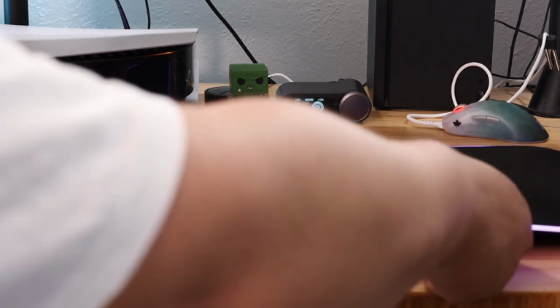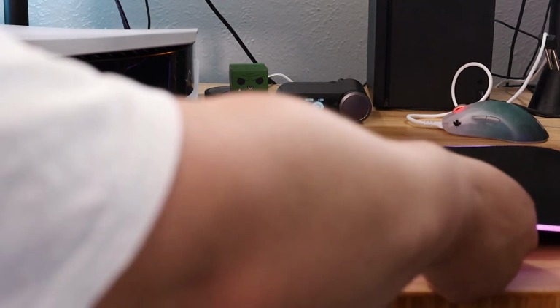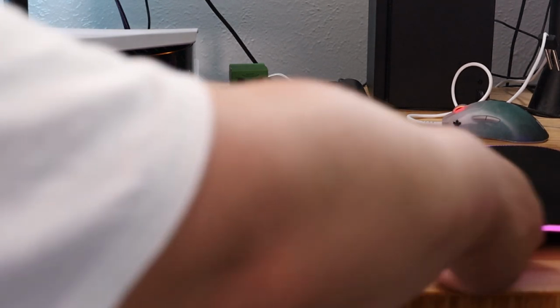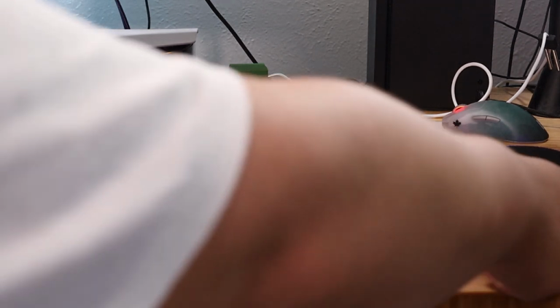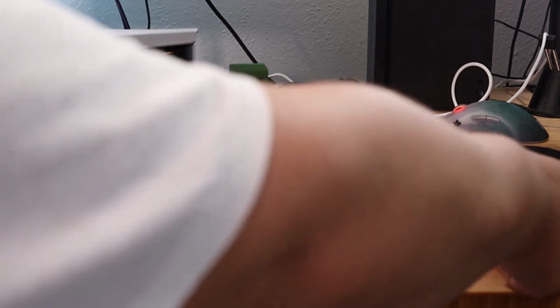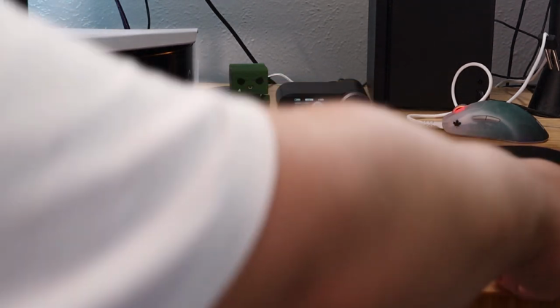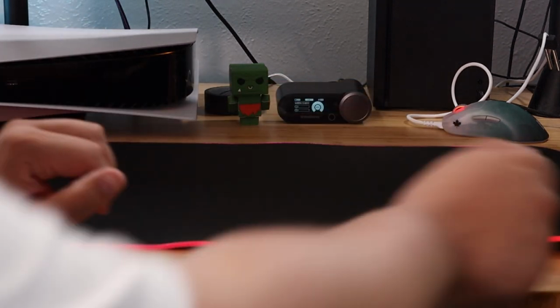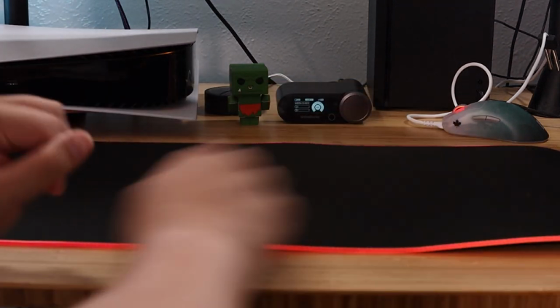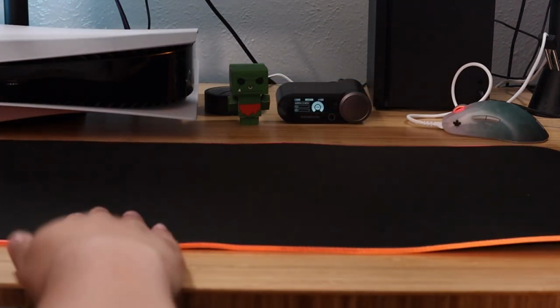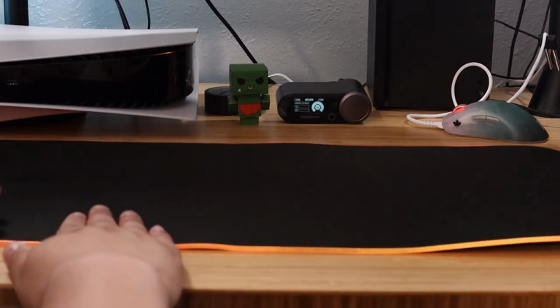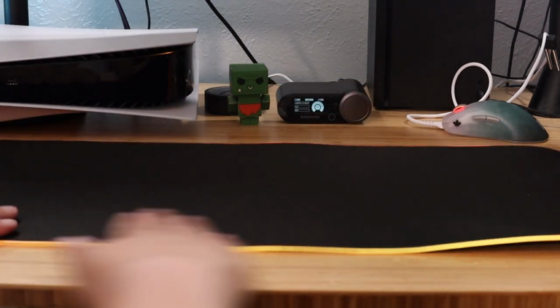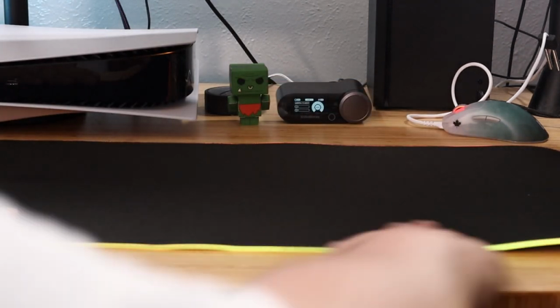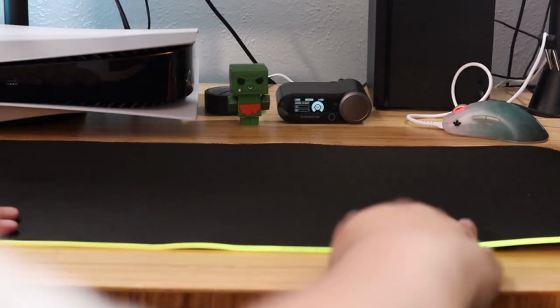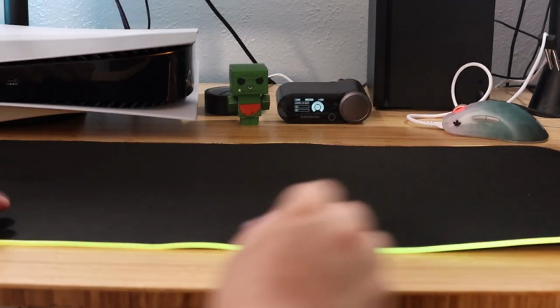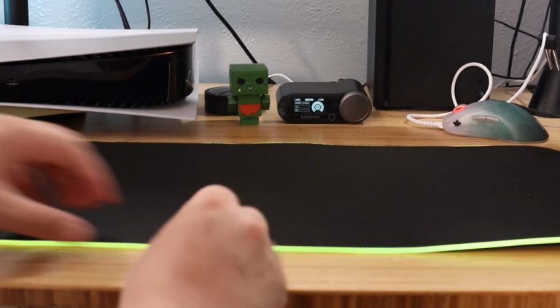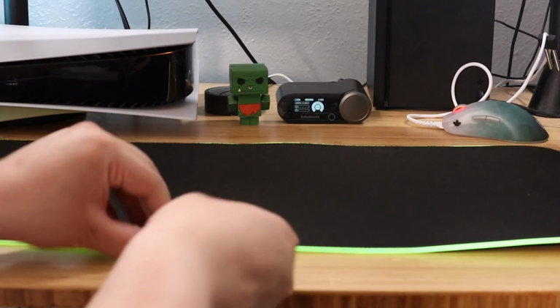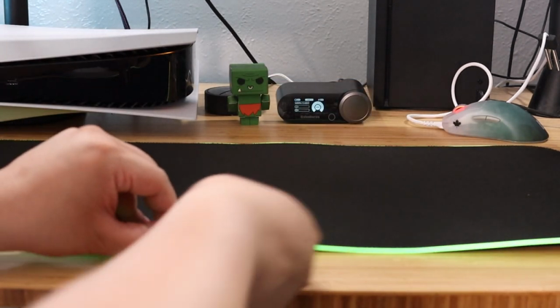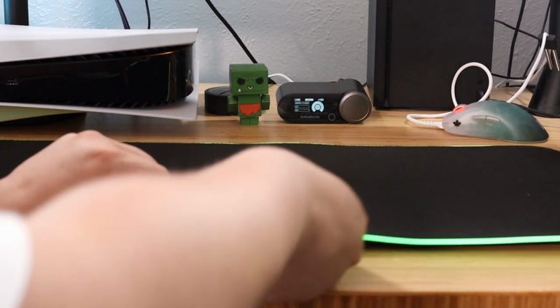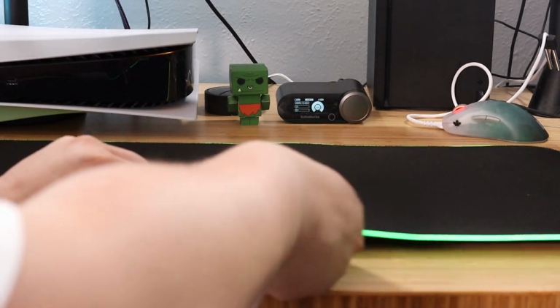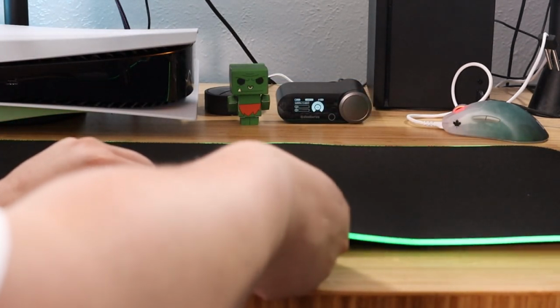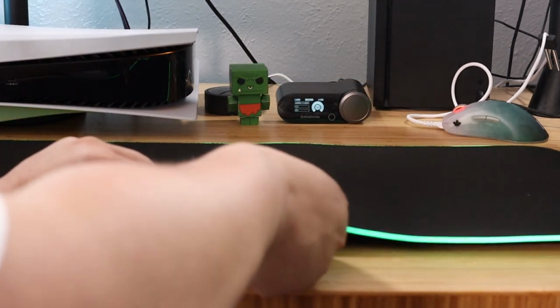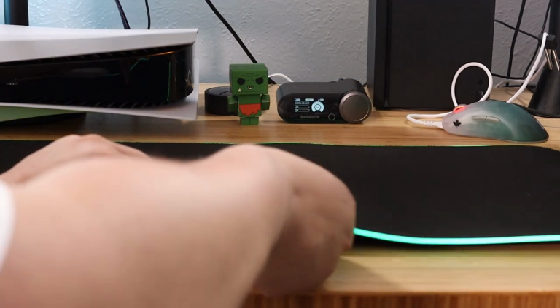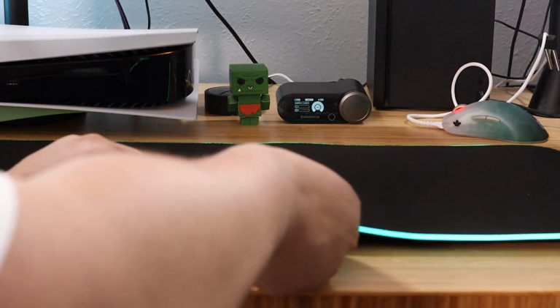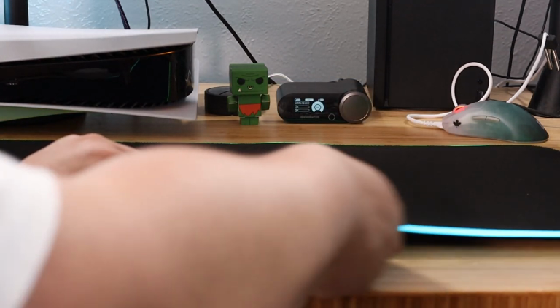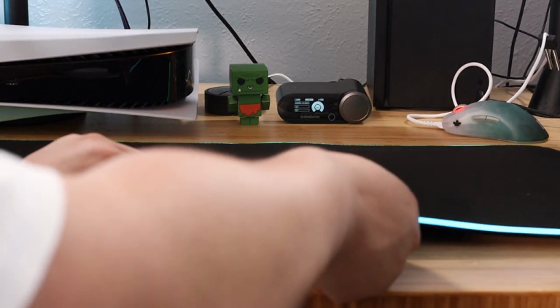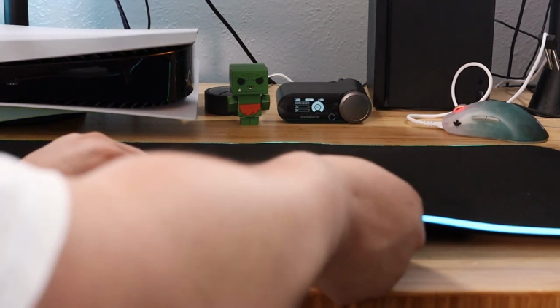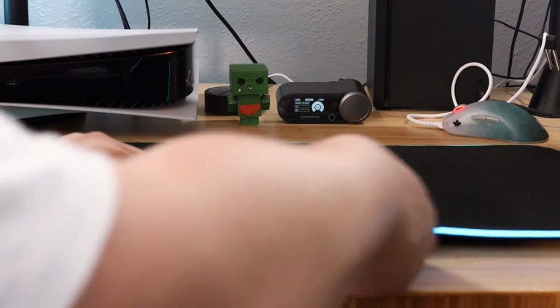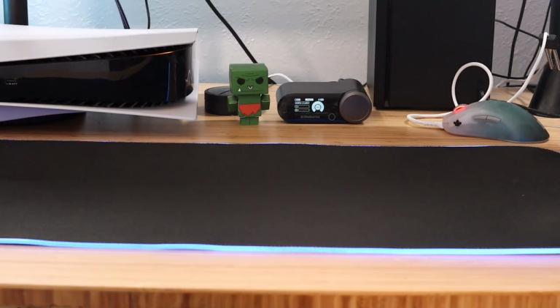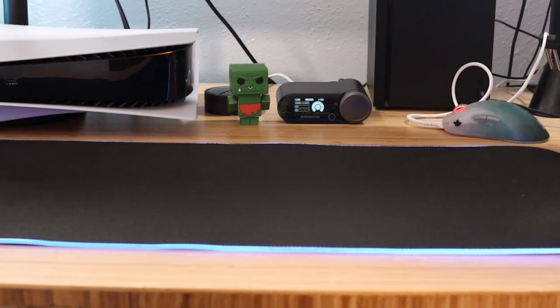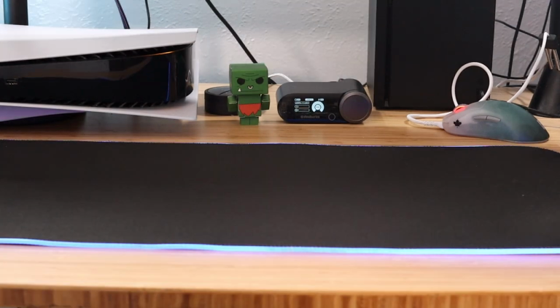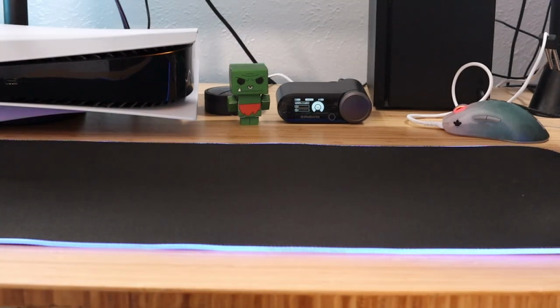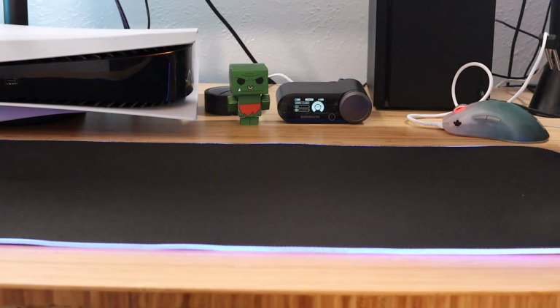While you're pulling the light strip towards the edge, make sure to keep the stitching in place — this helps flatten it out. Then do this all the way around the mouse pad and you're all set.